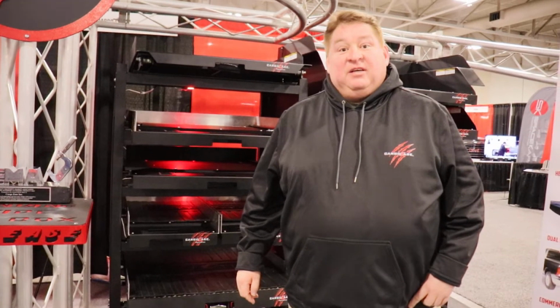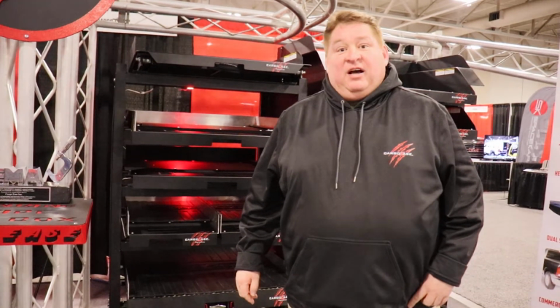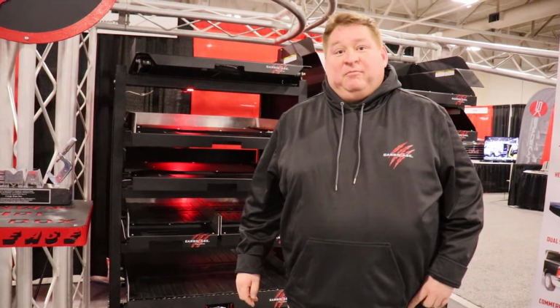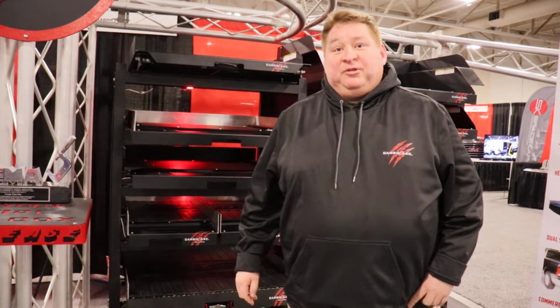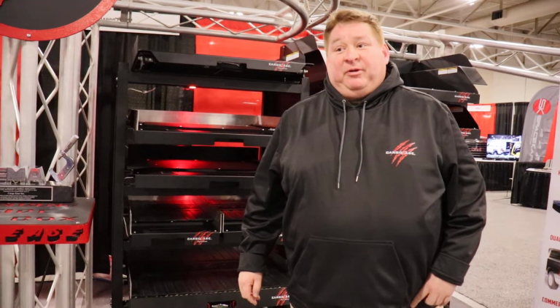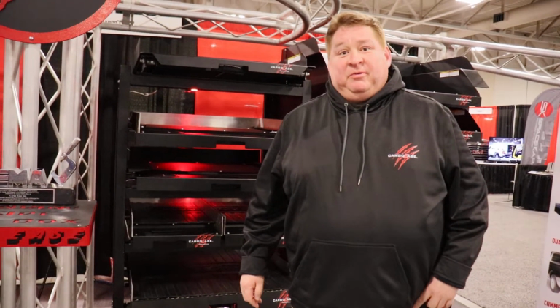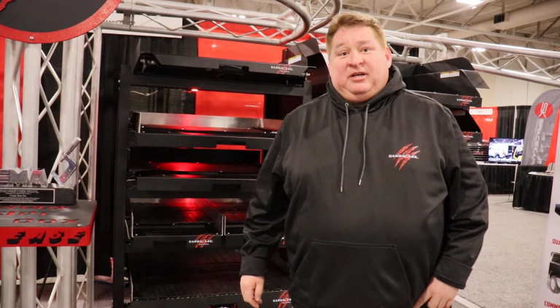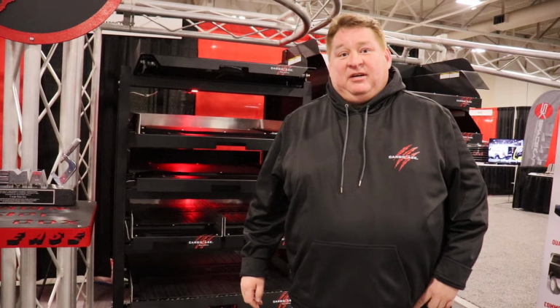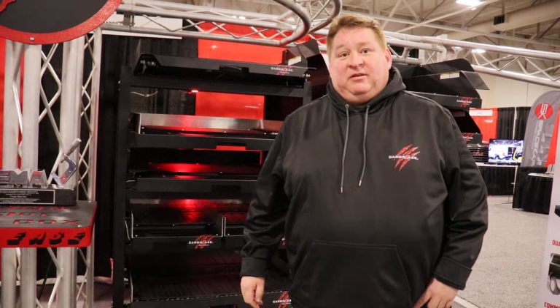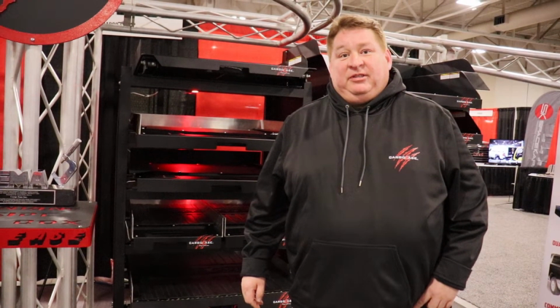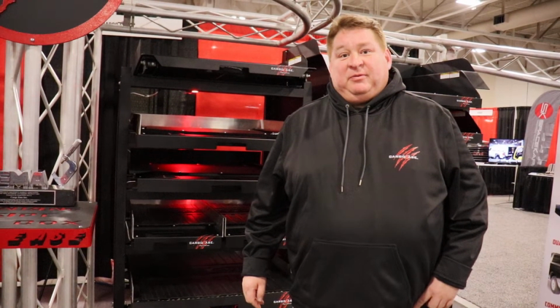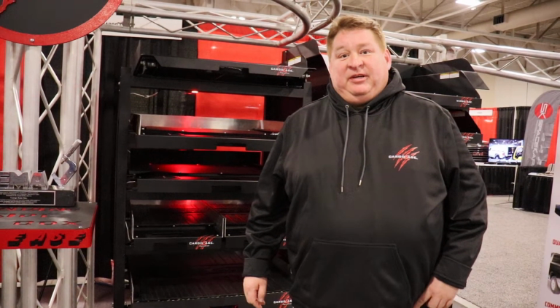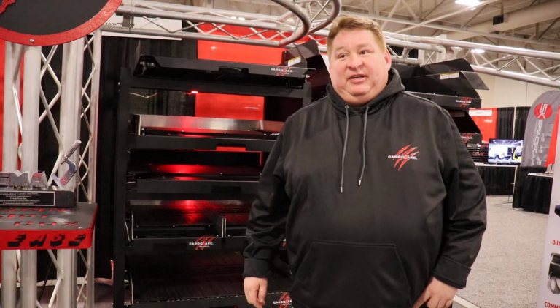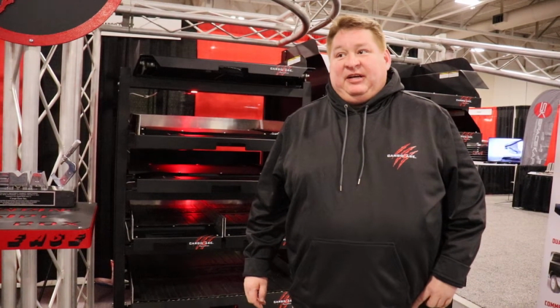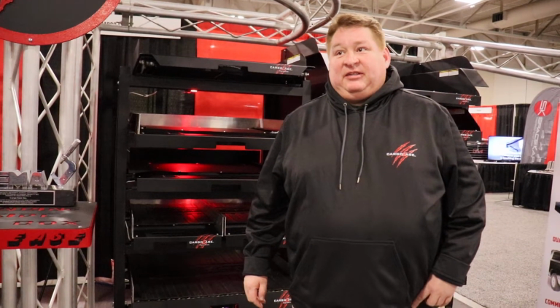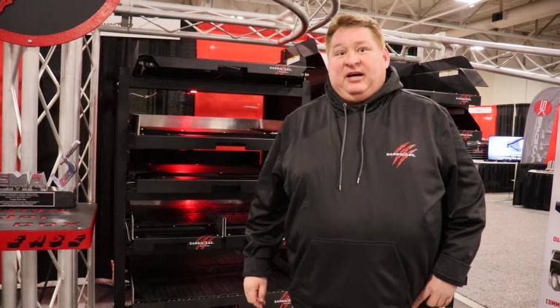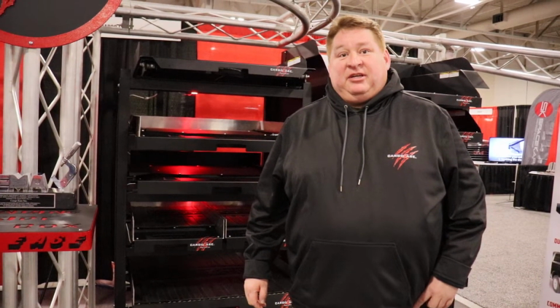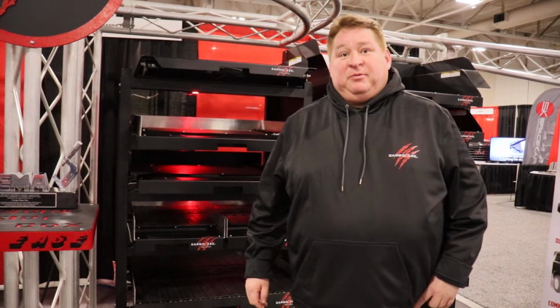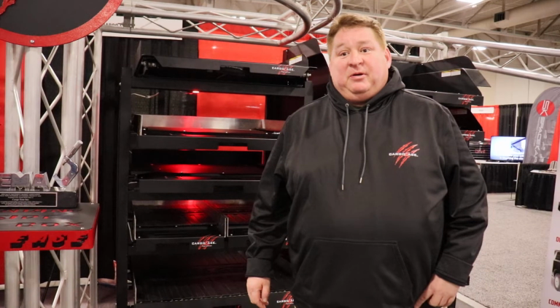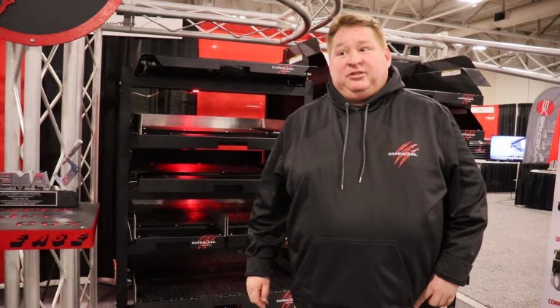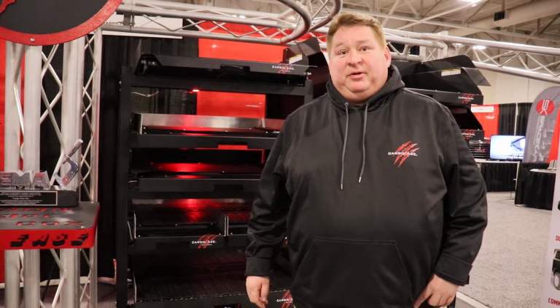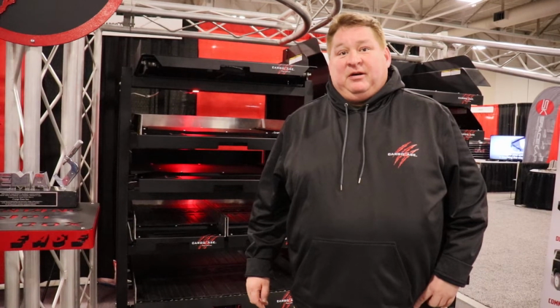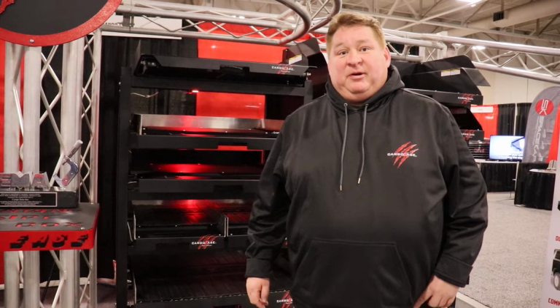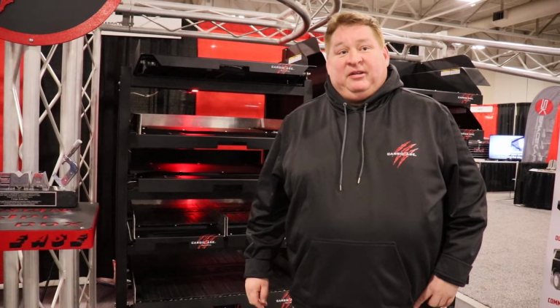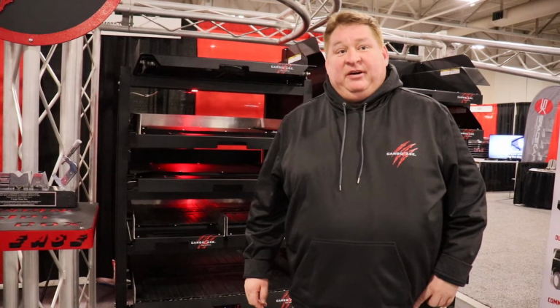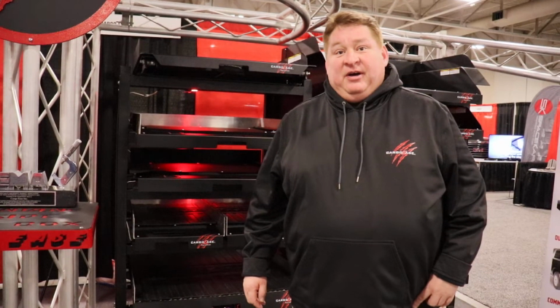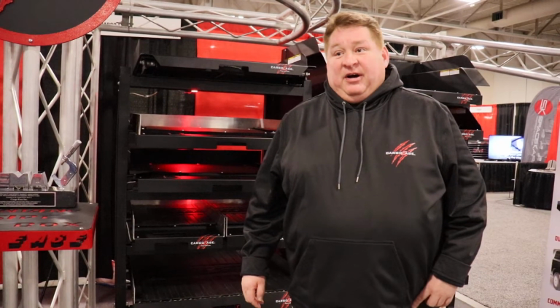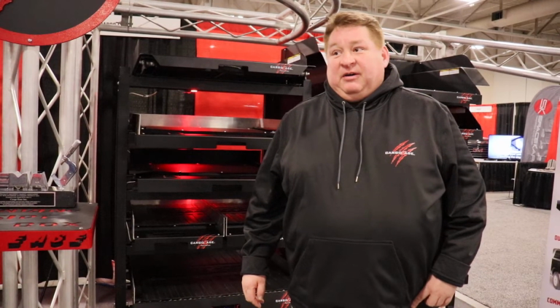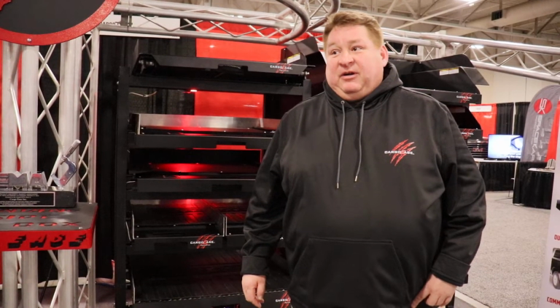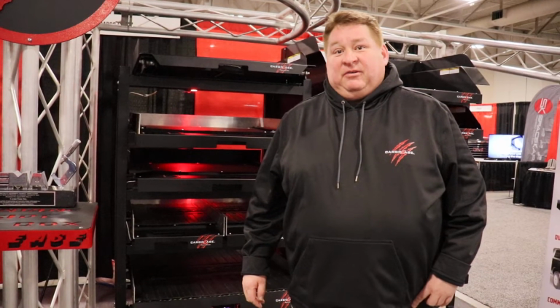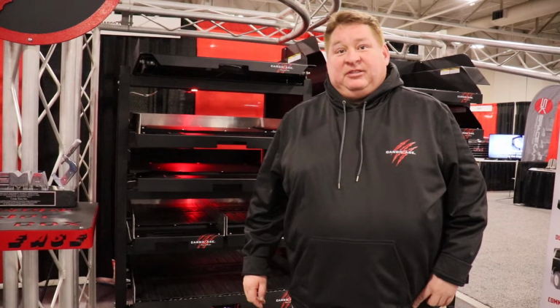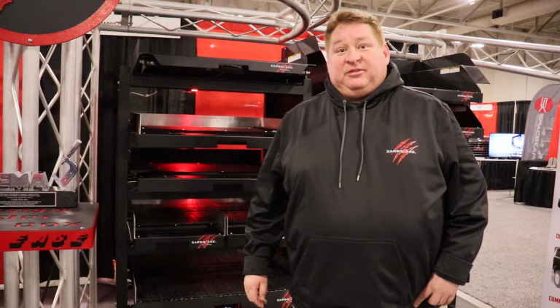Hi, I'm Alfred Miller with Cargo Ease. We're here today at the Action Expo showing our product line of cargo accessories.